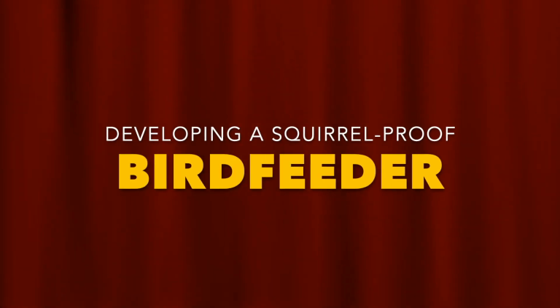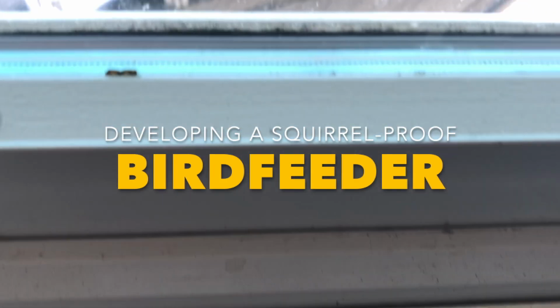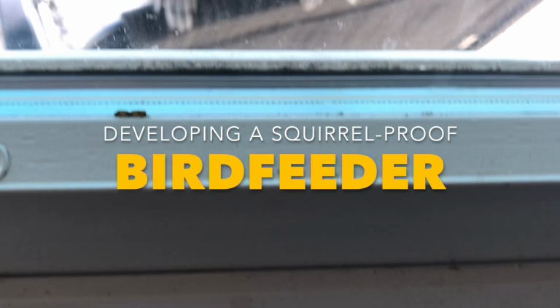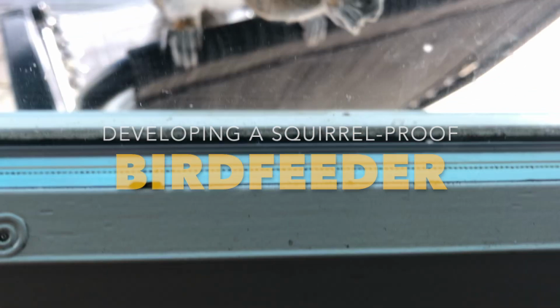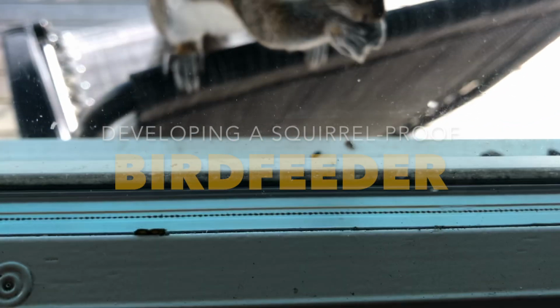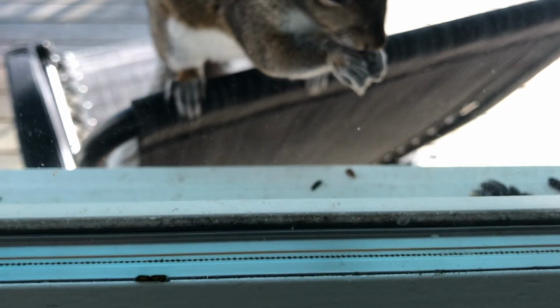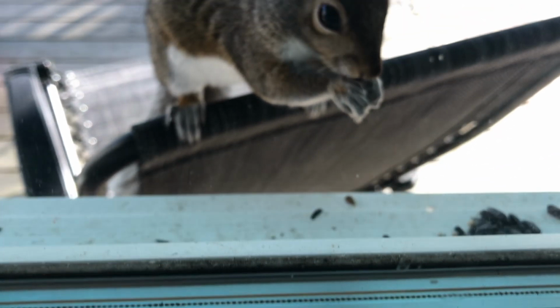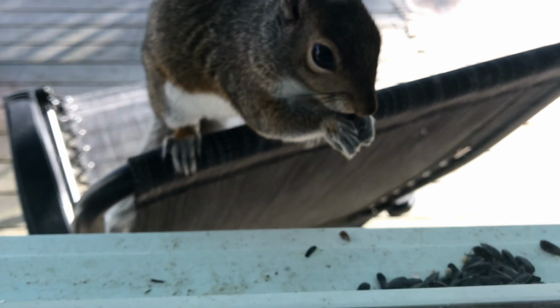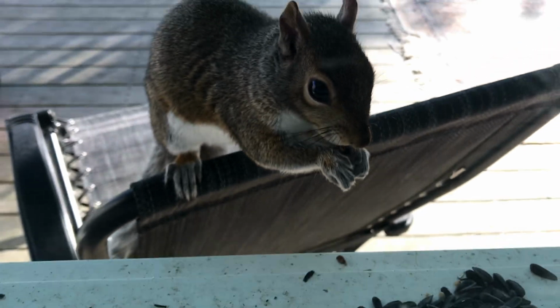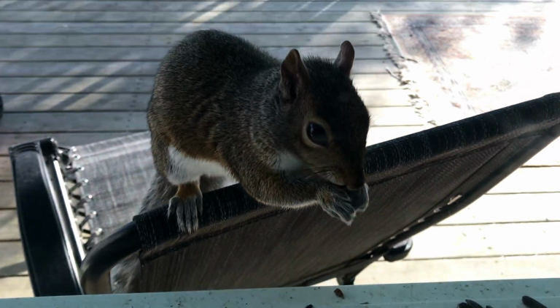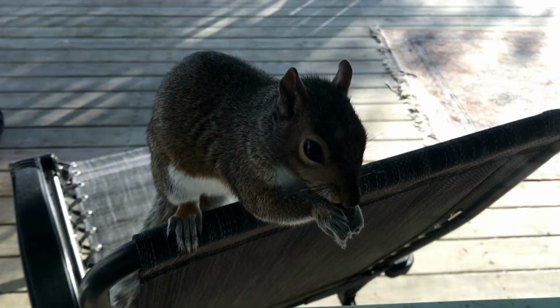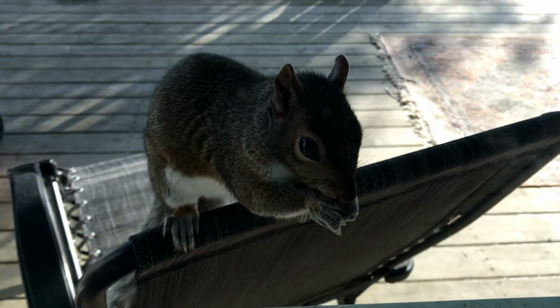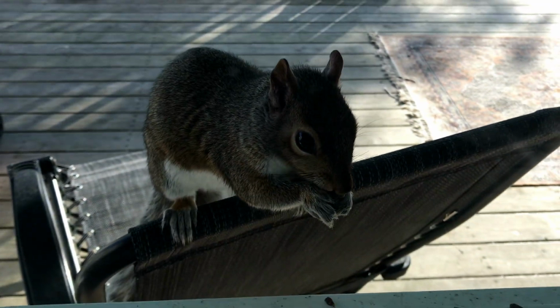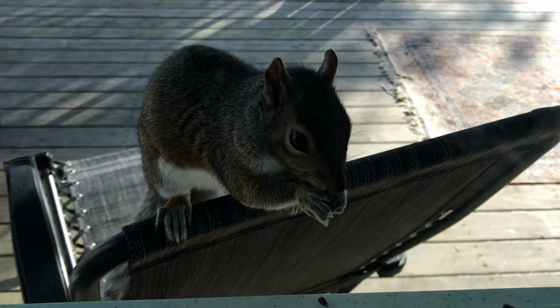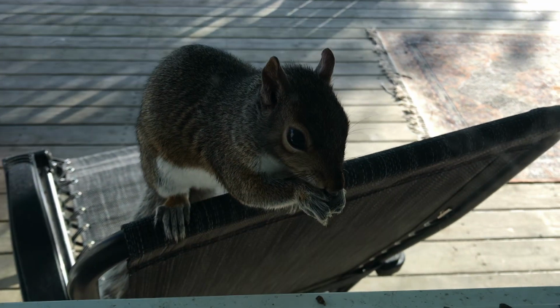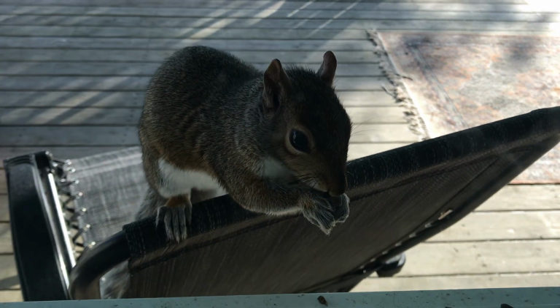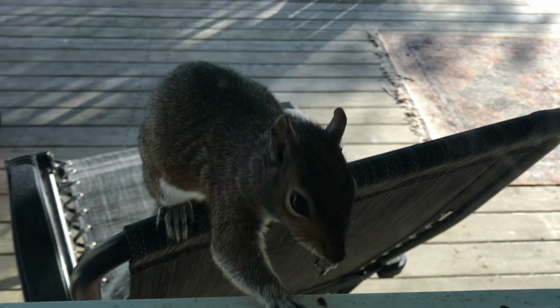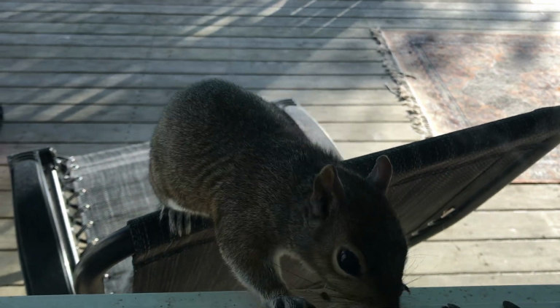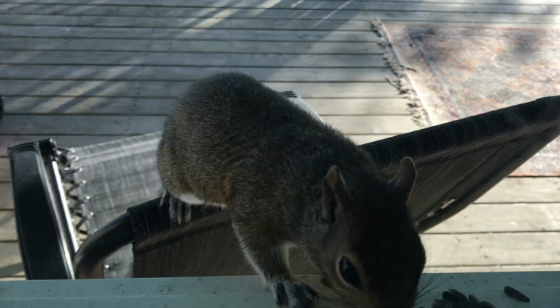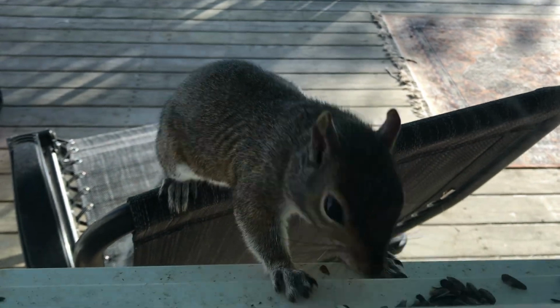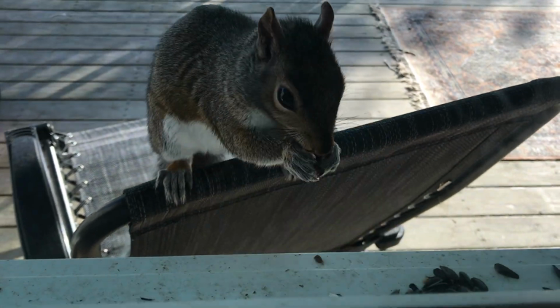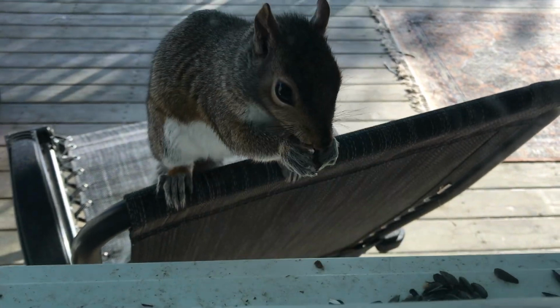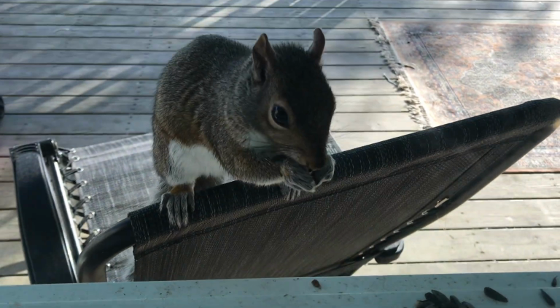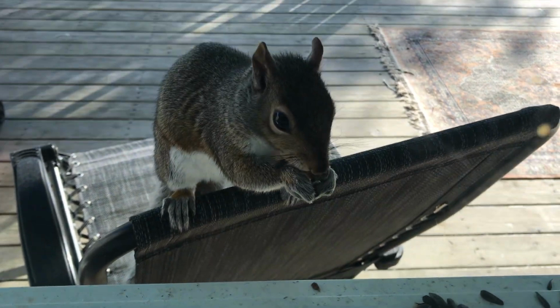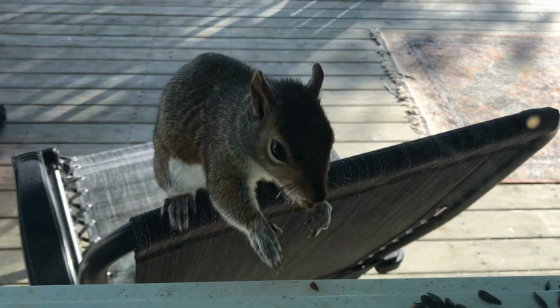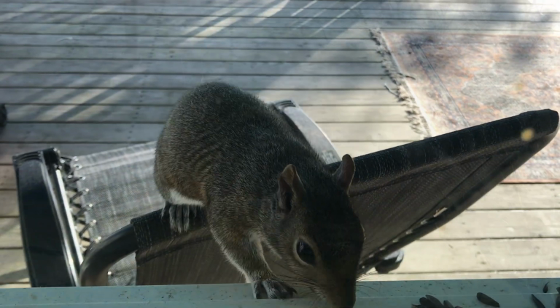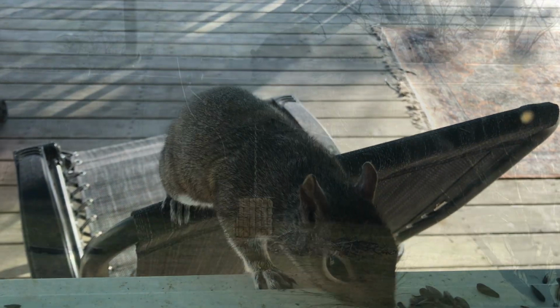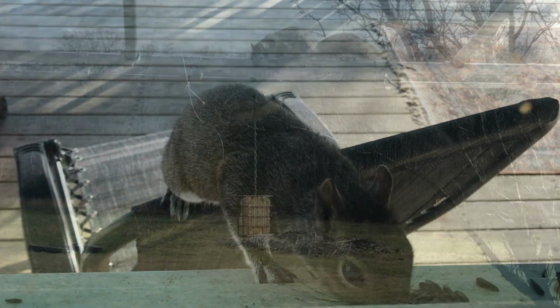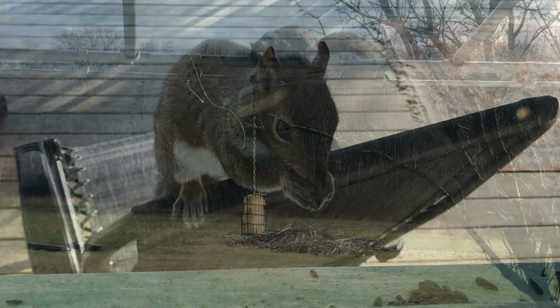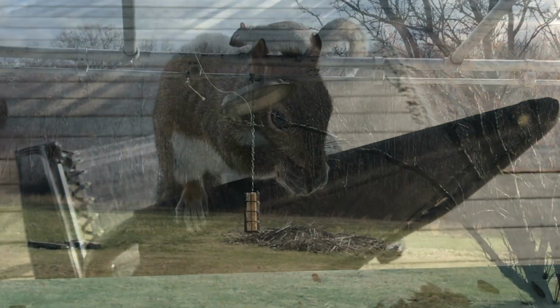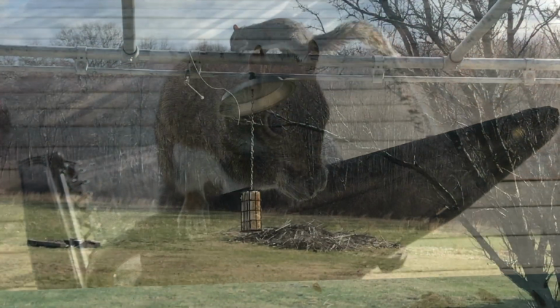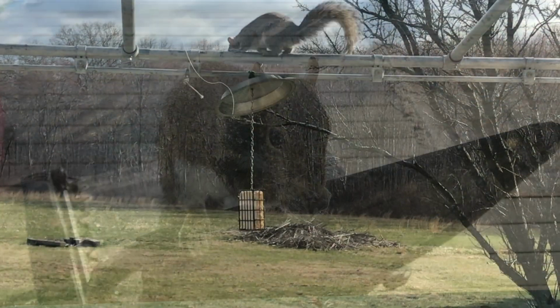Well, y'all know I've been feeding the squirrels and they've kind of taken over, so I had to make up a new feeder to keep them off the porch.